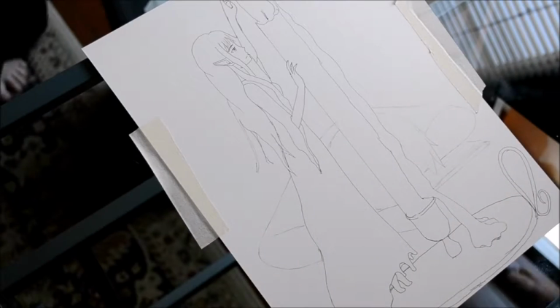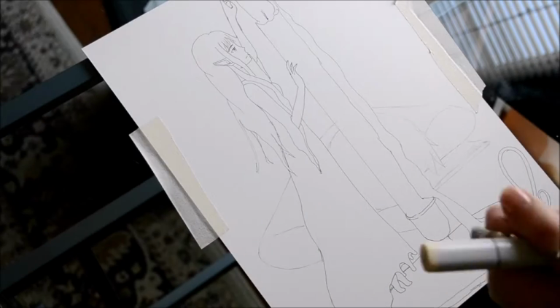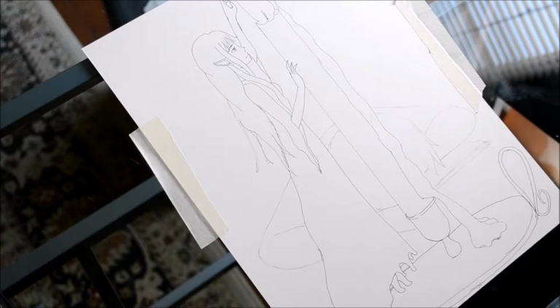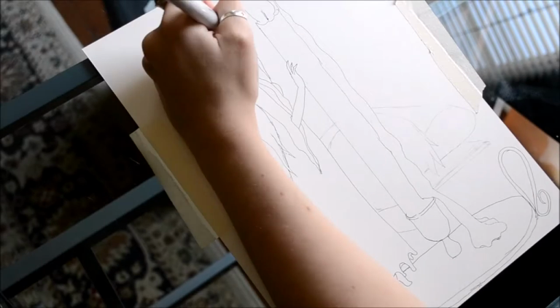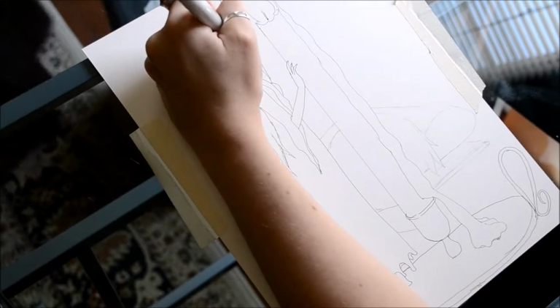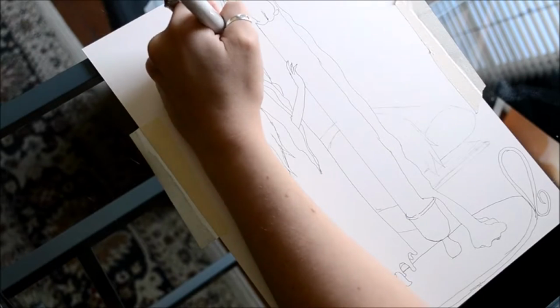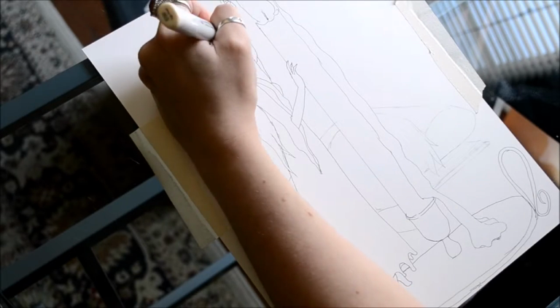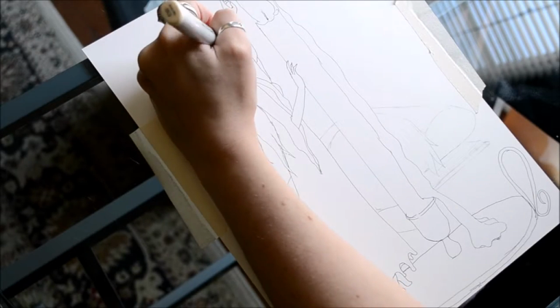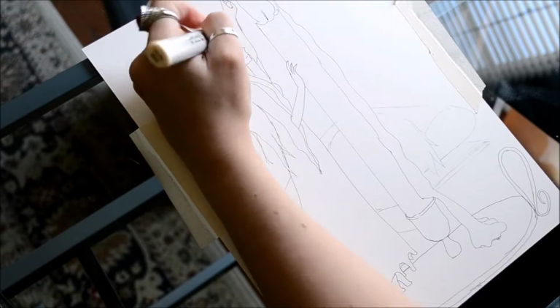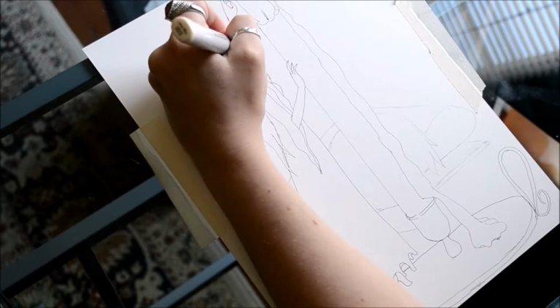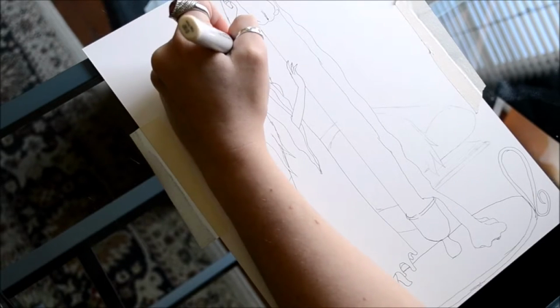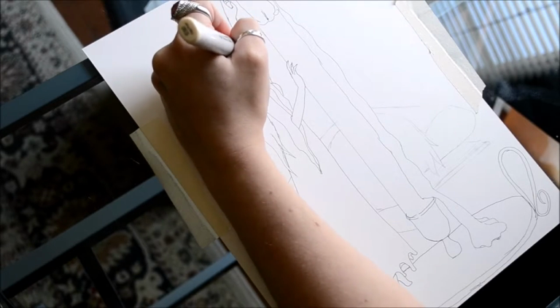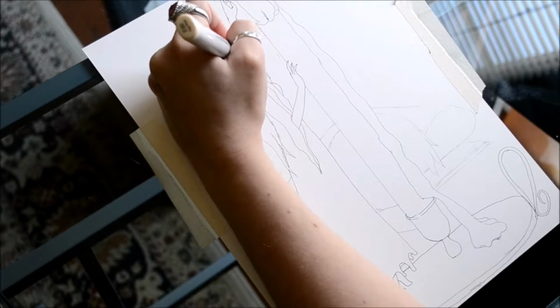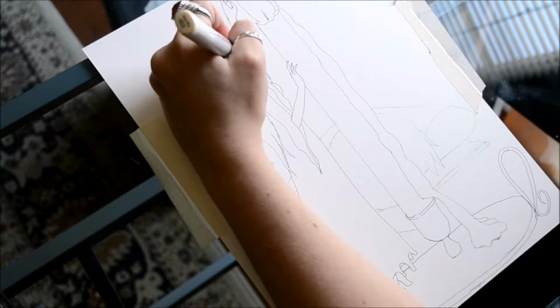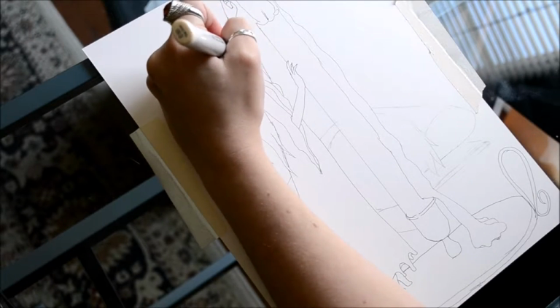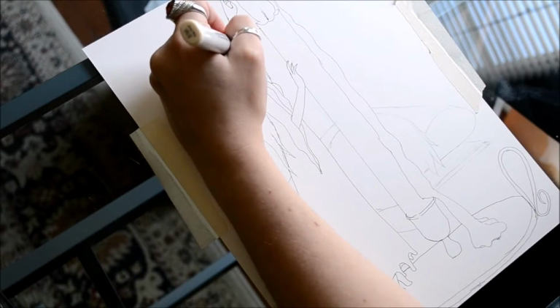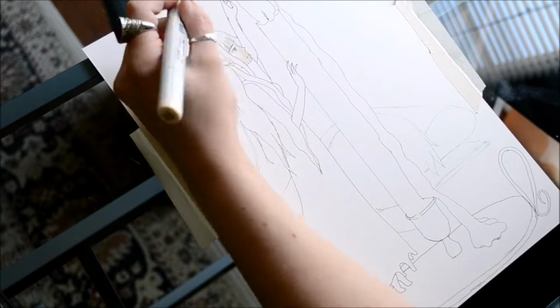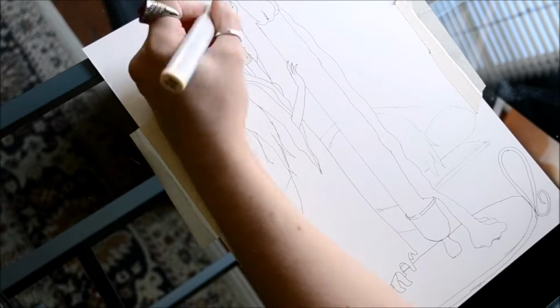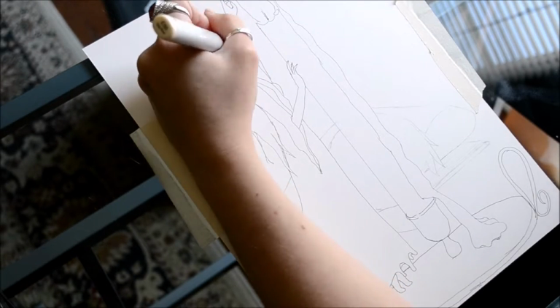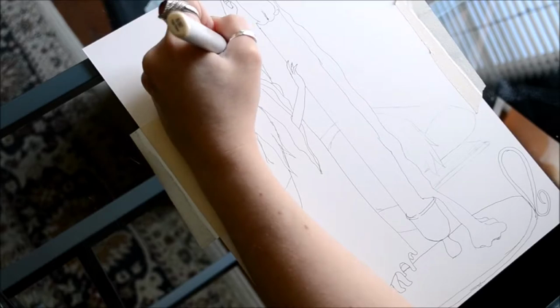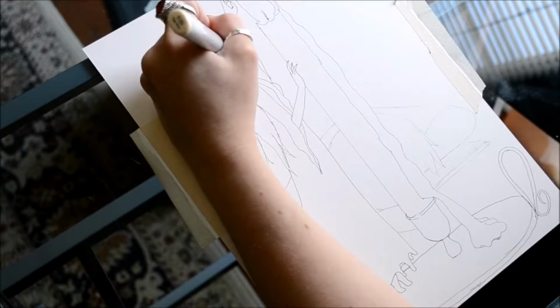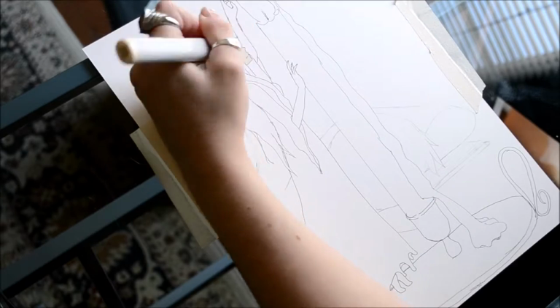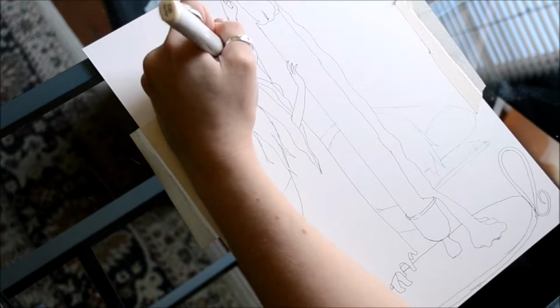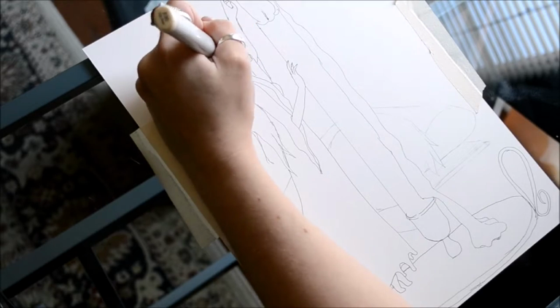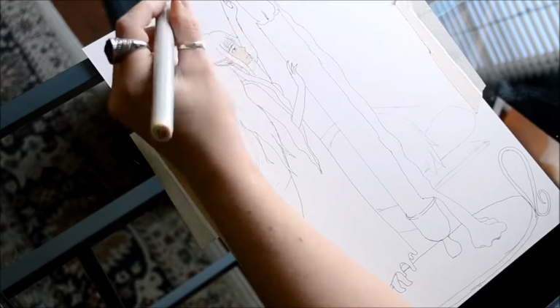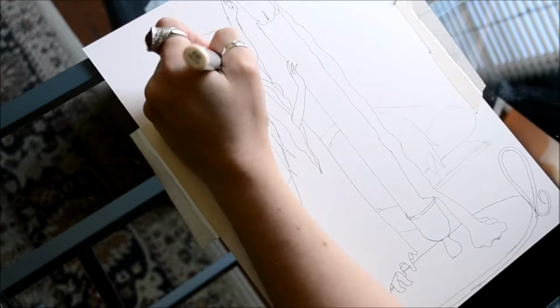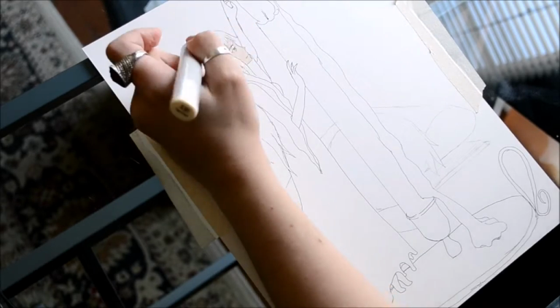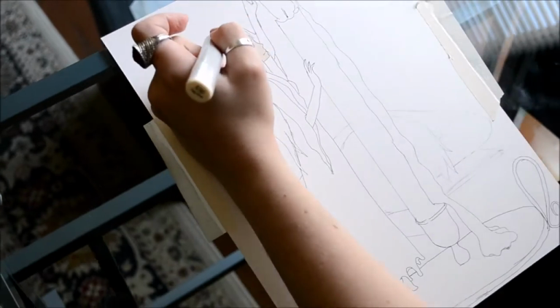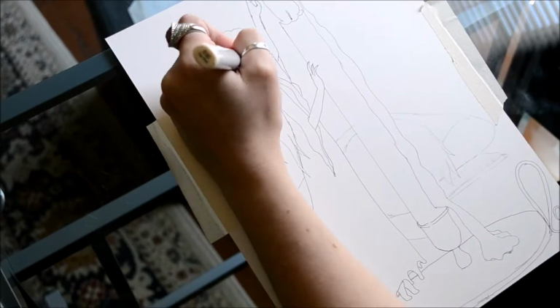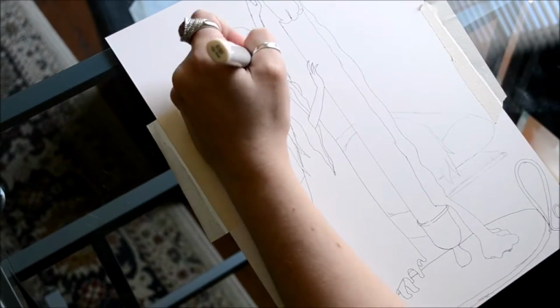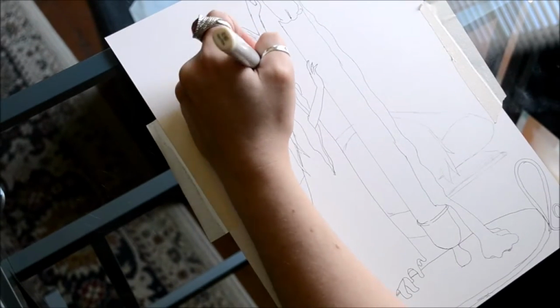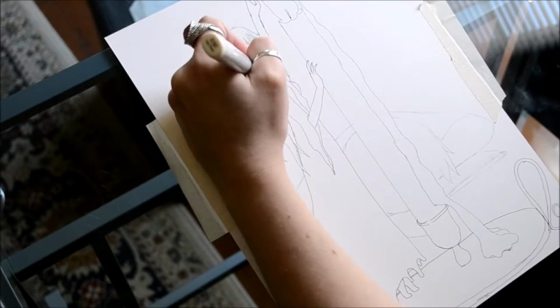Hello everyone! Welcome back to my channel. So today's drawing is an original character — it is a light nymph that I came up with.